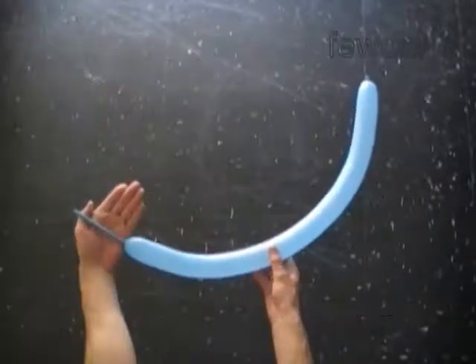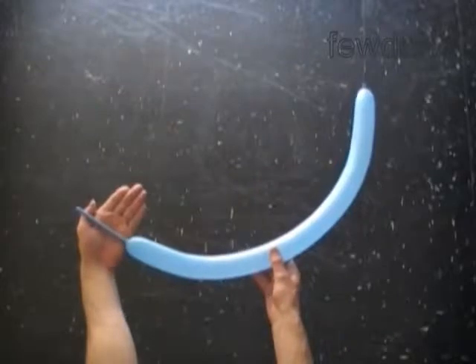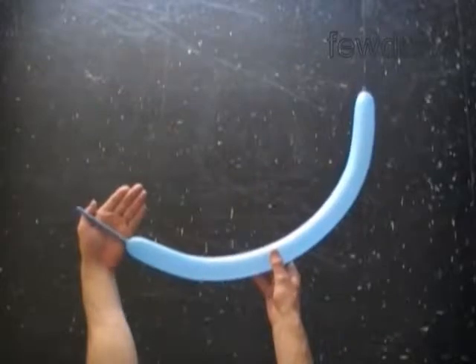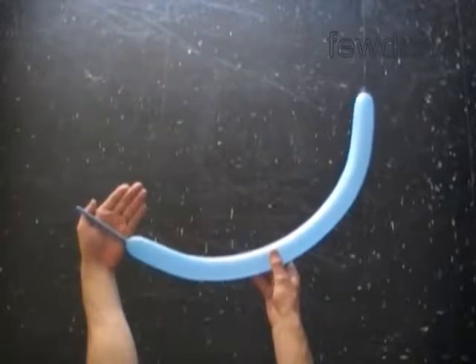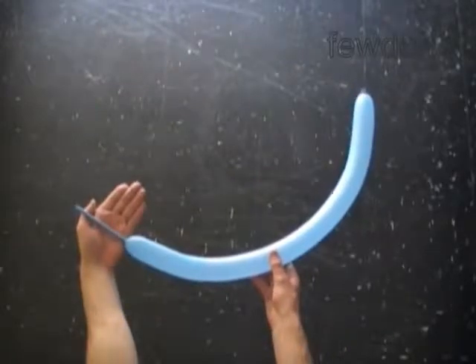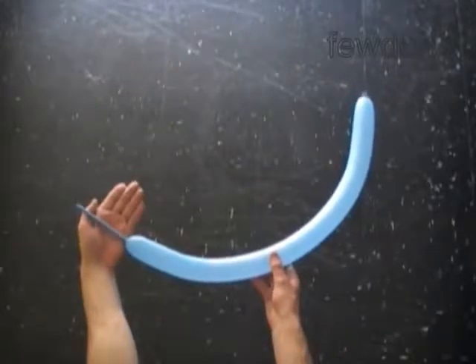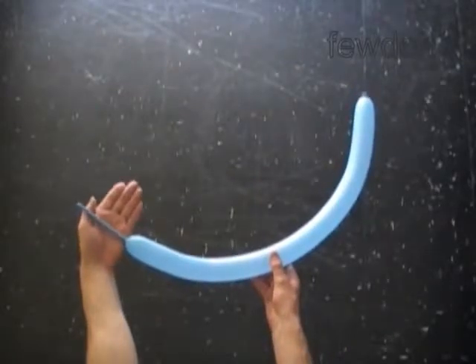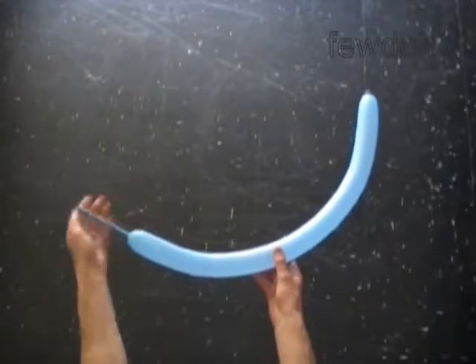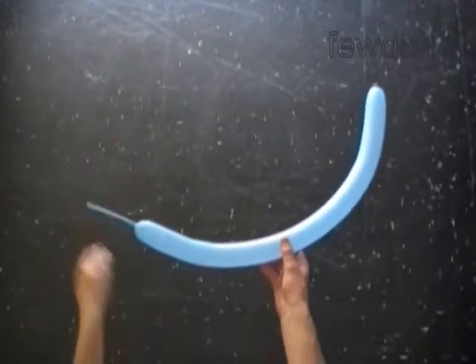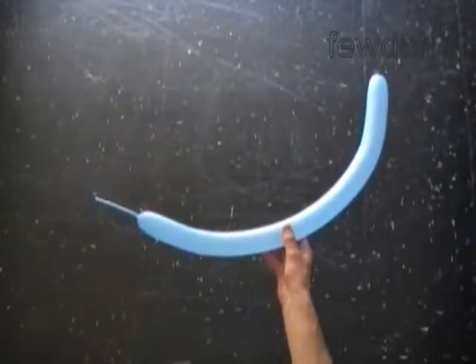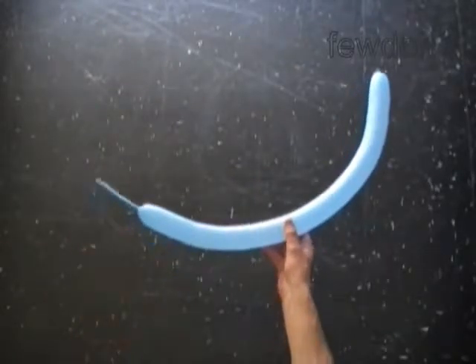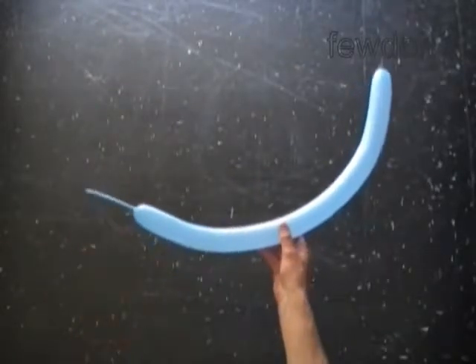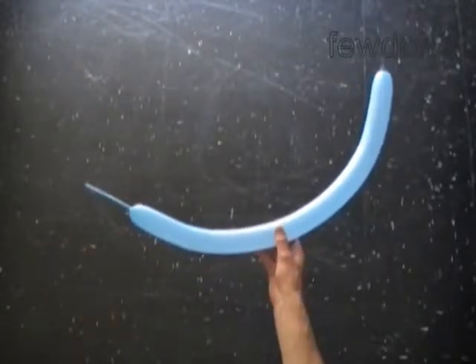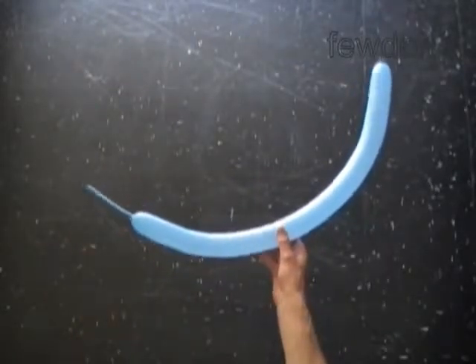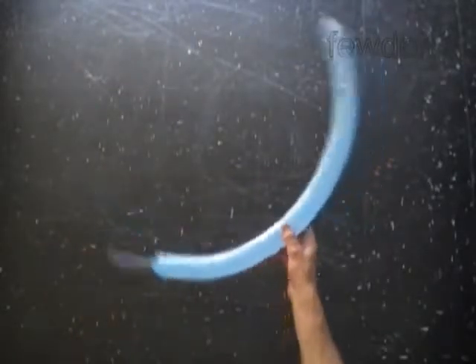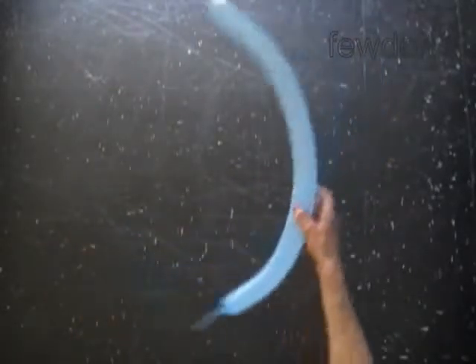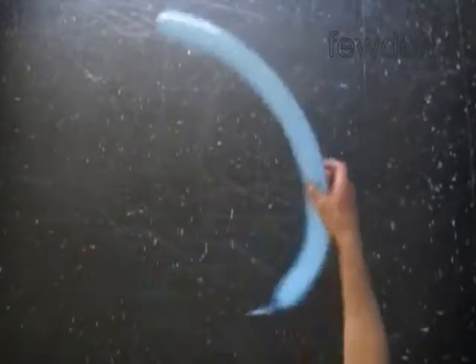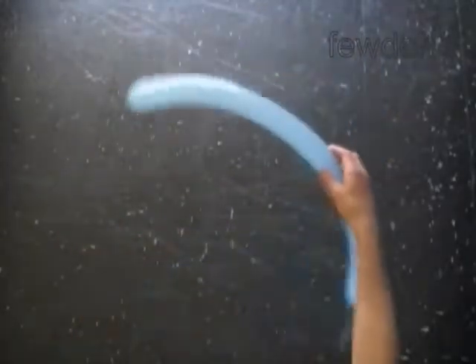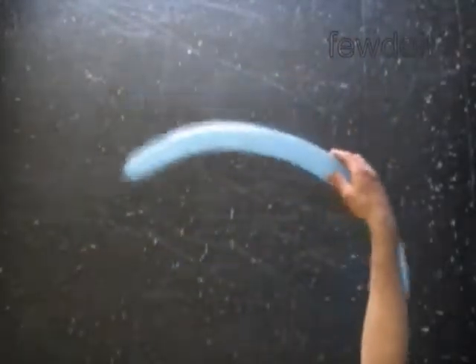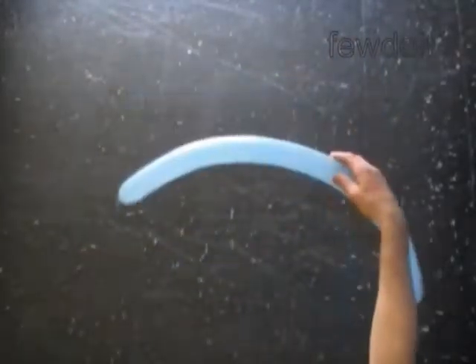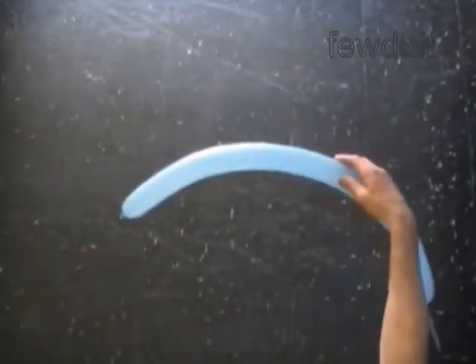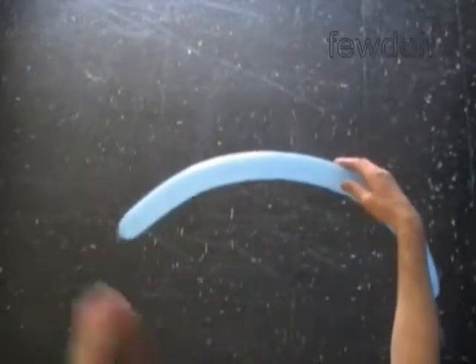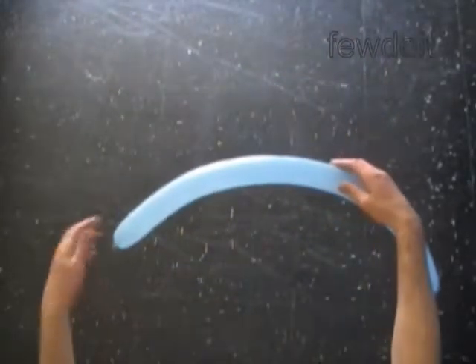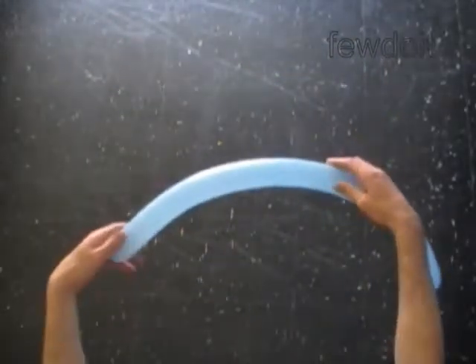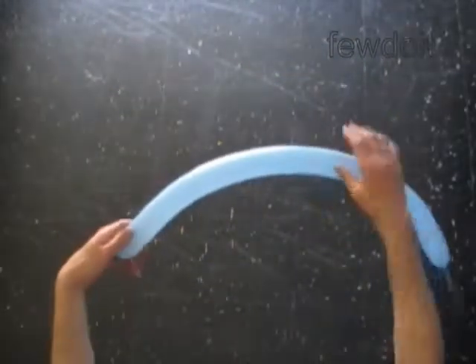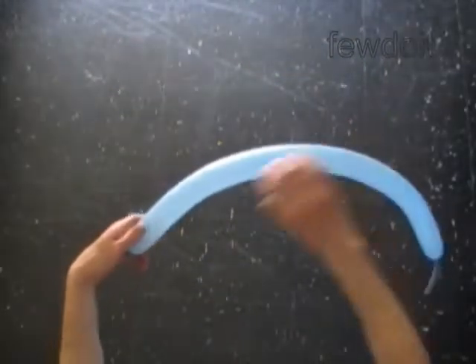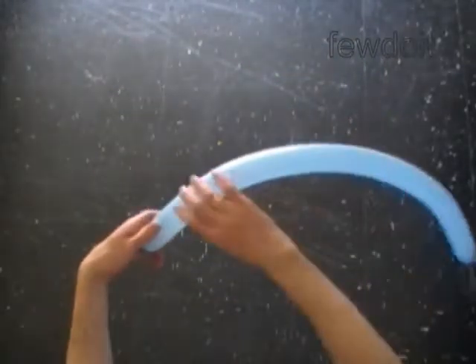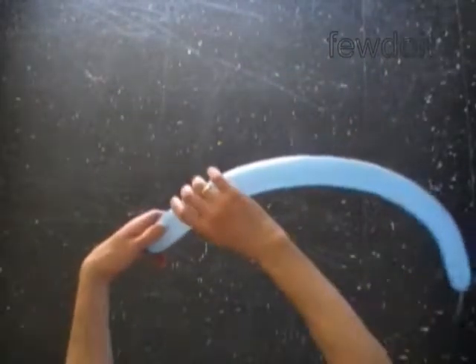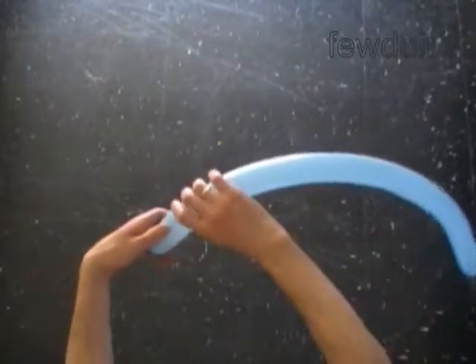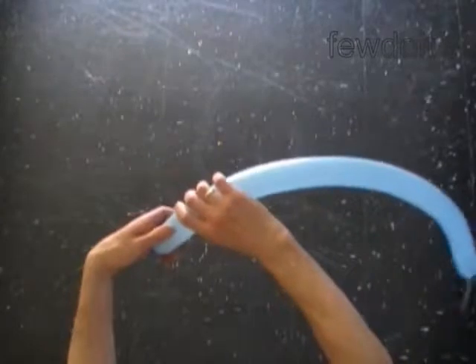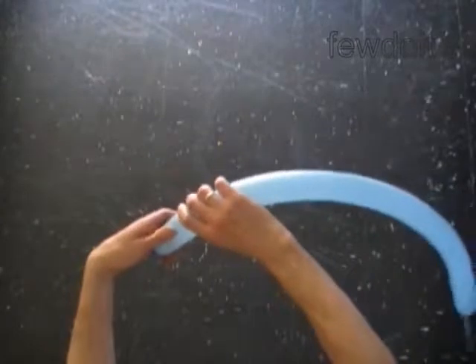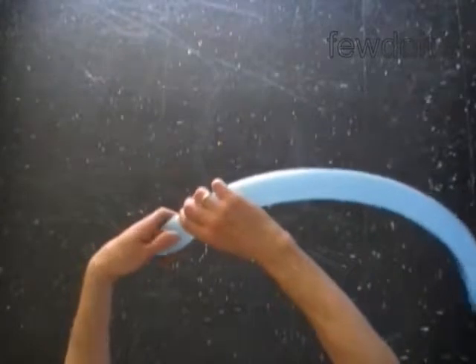Hello. We are going to use six balloons to make a ball. Inflate all balloons leaving a five inch flat tail.